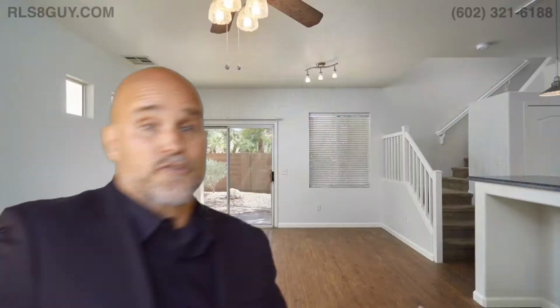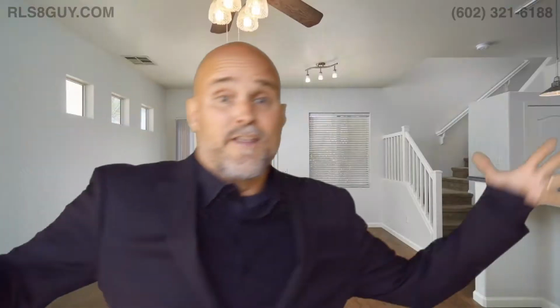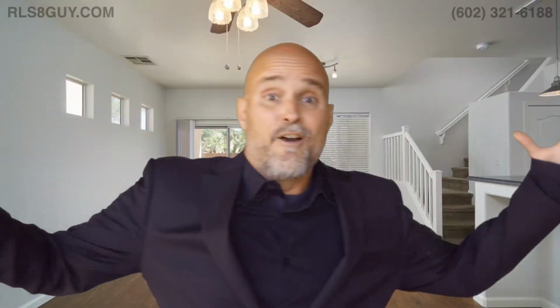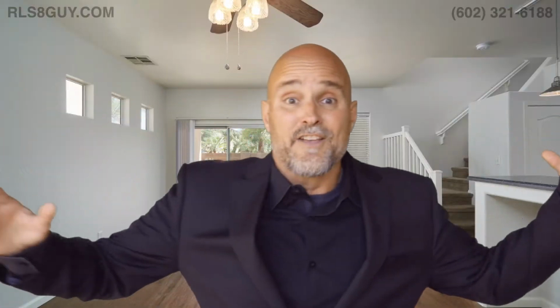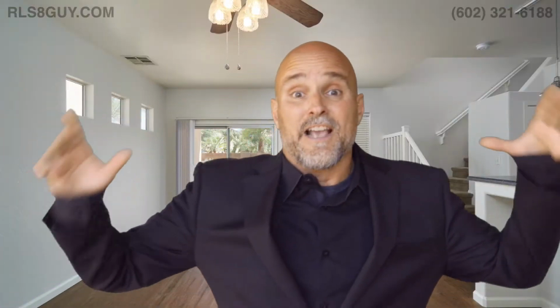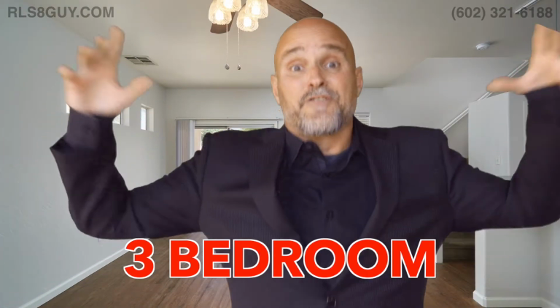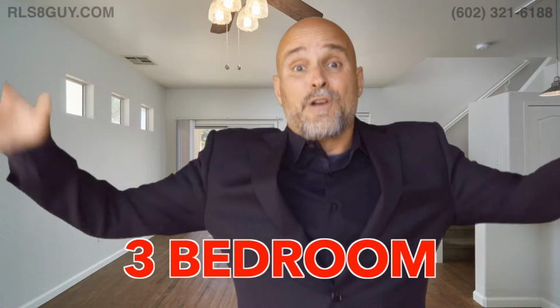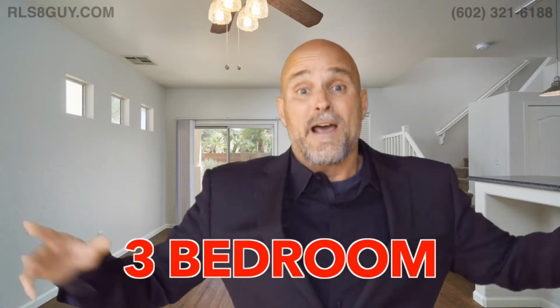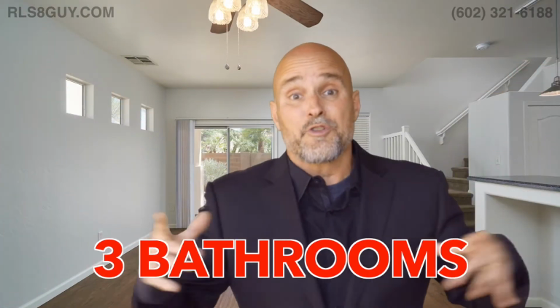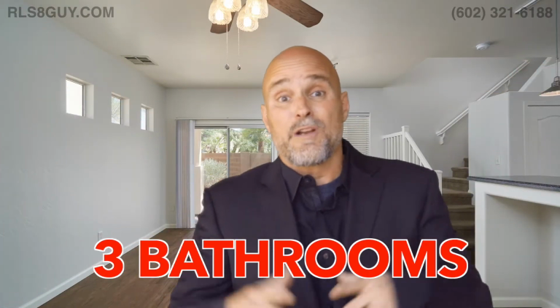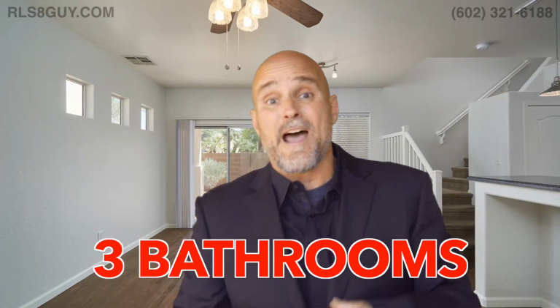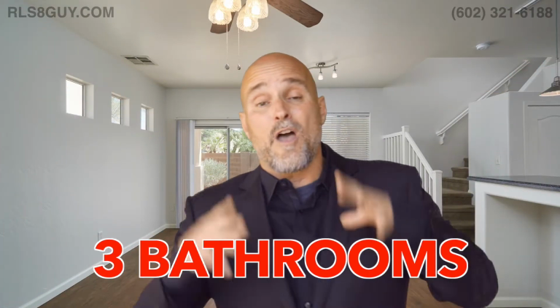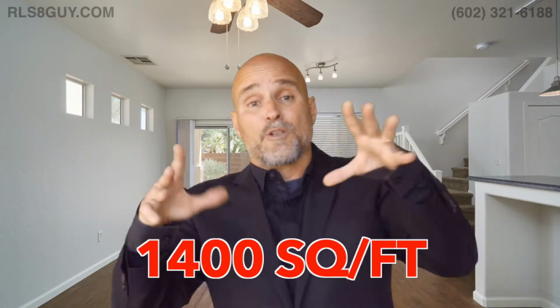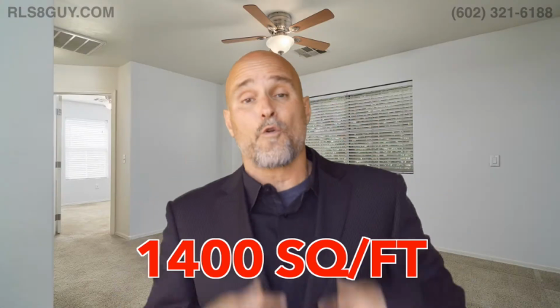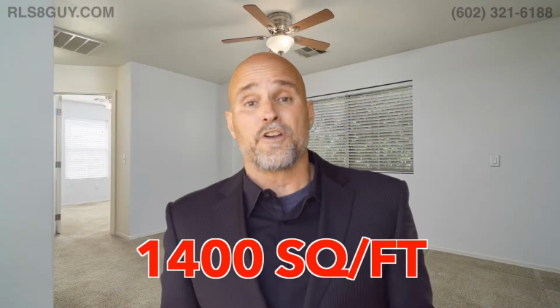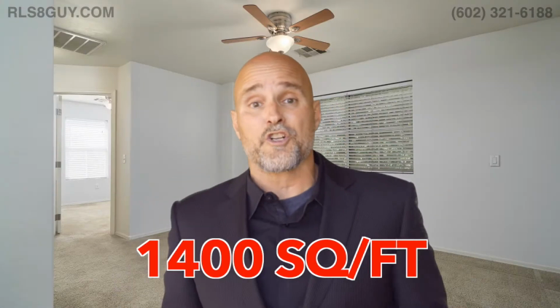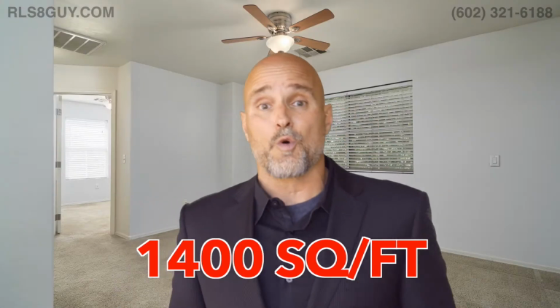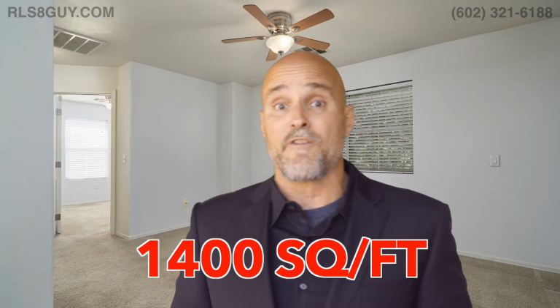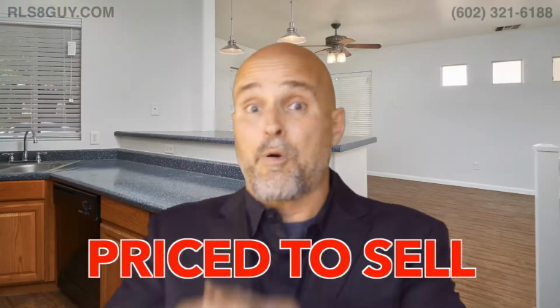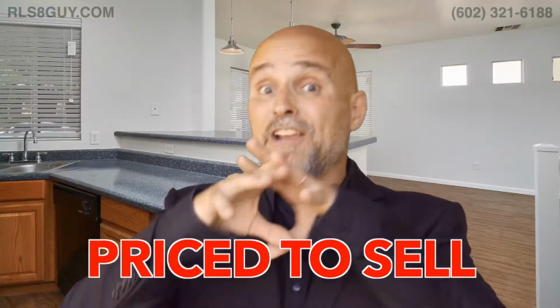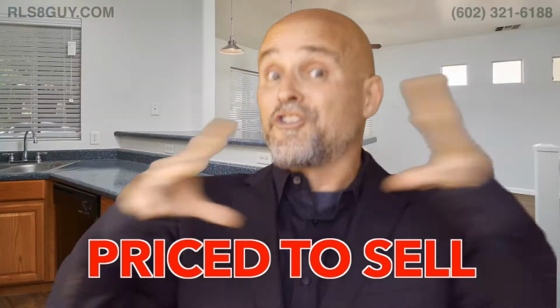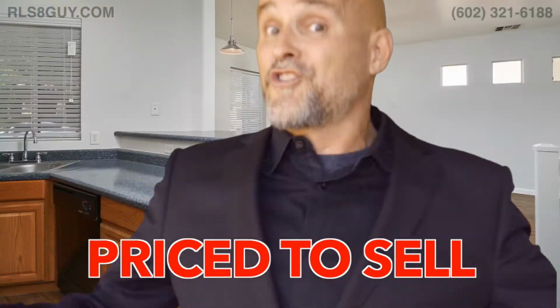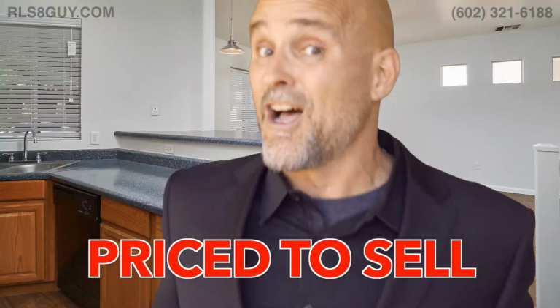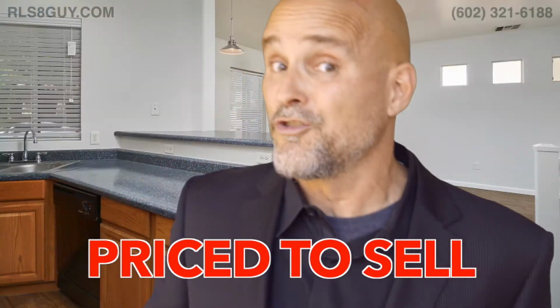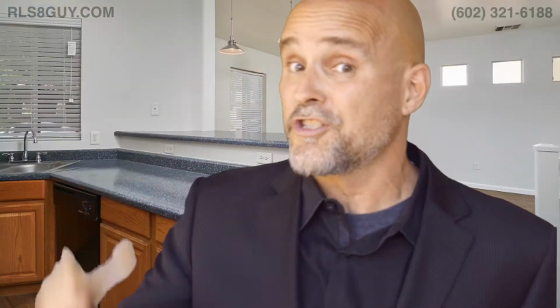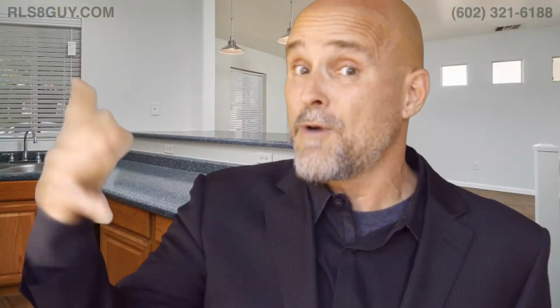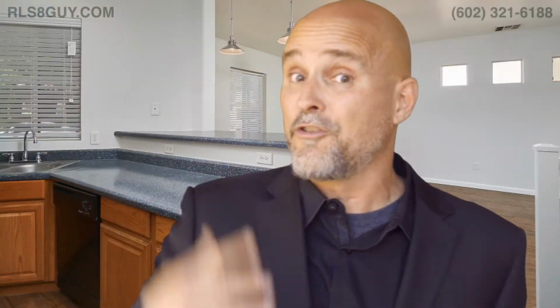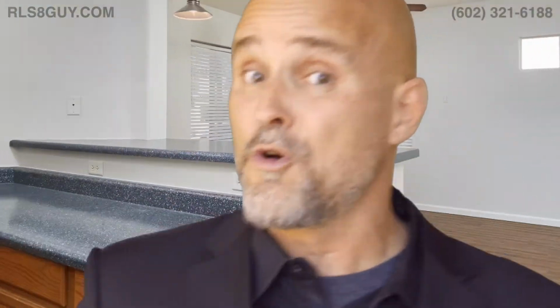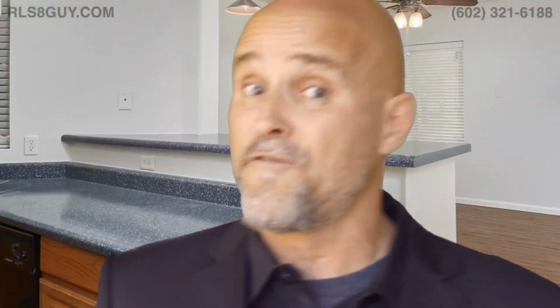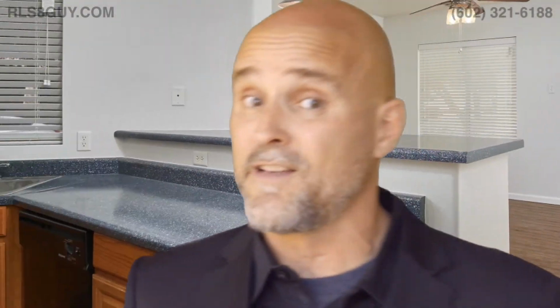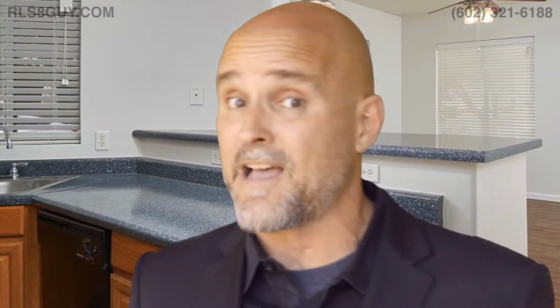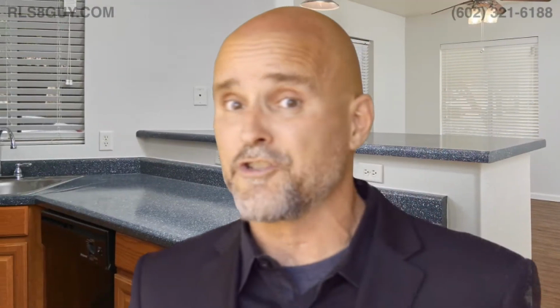So there it is. It's three bedrooms, three bath, almost 1,400 square feet, priced to sell at just around $250,000.